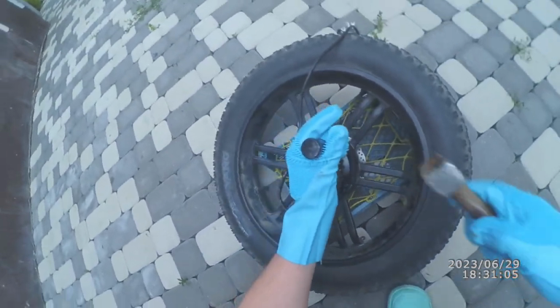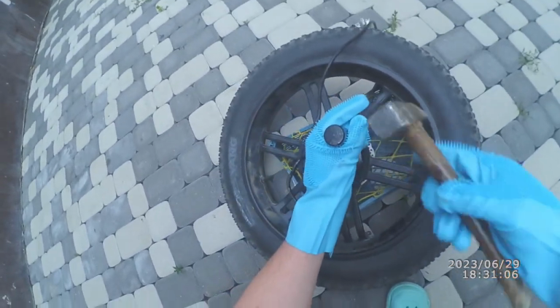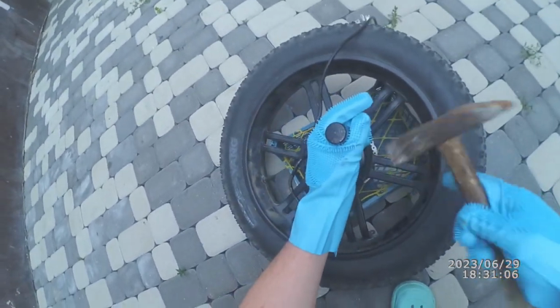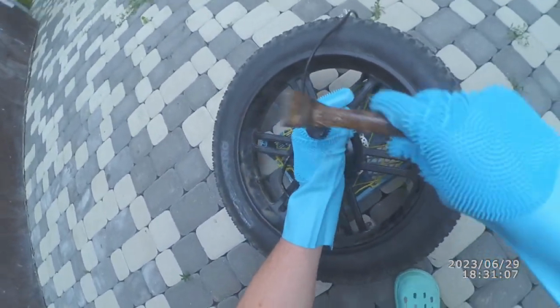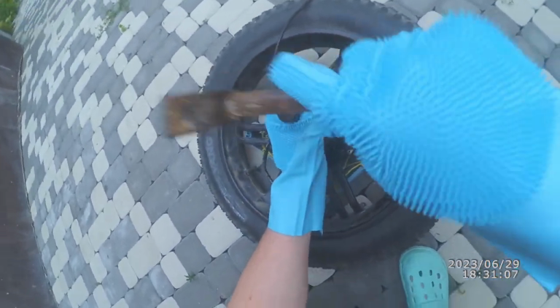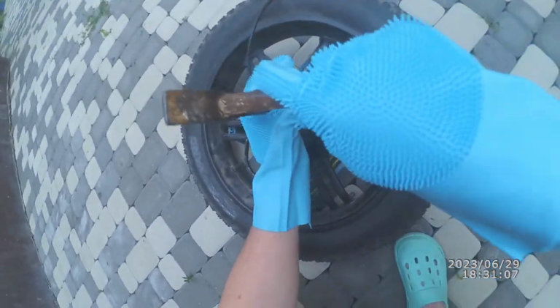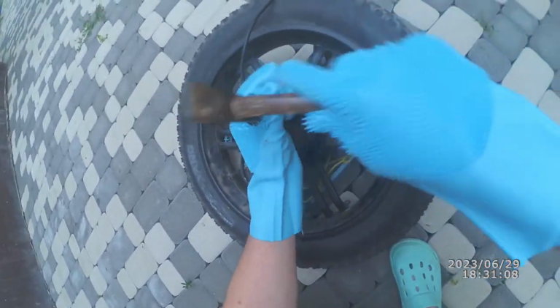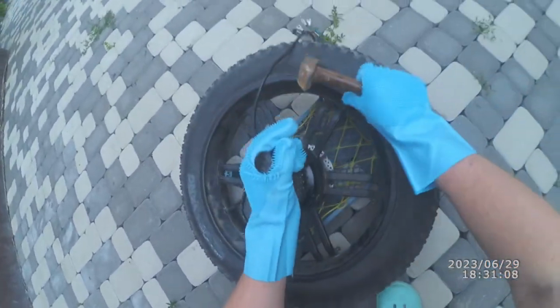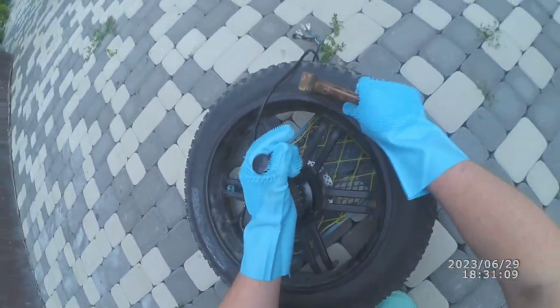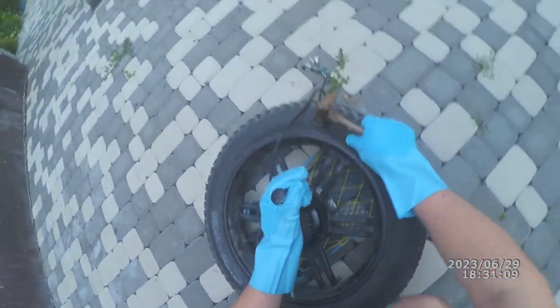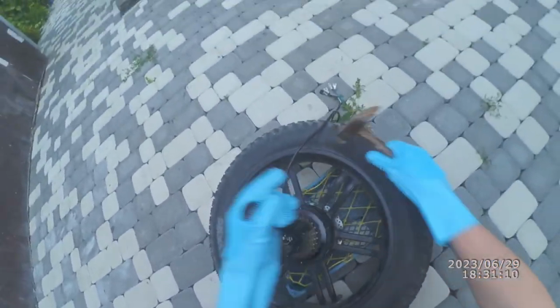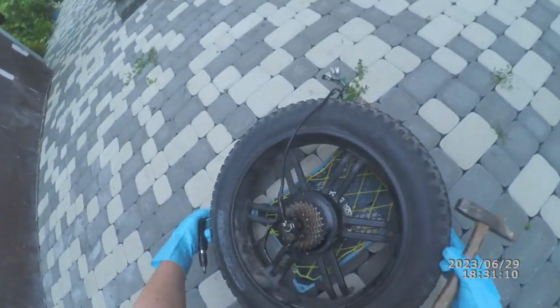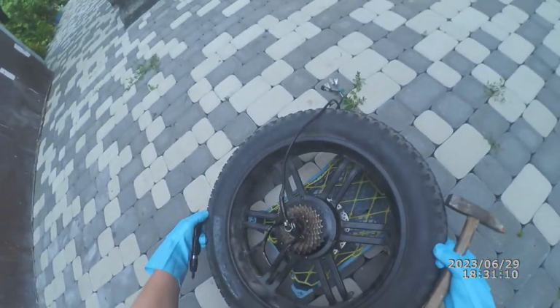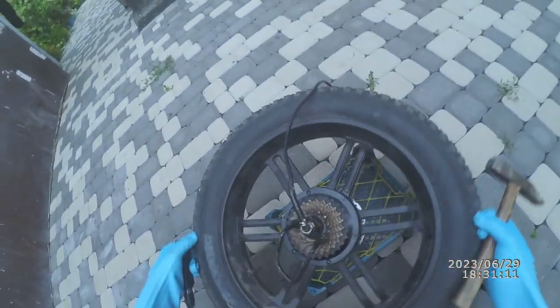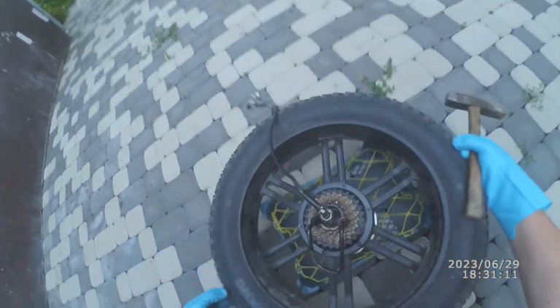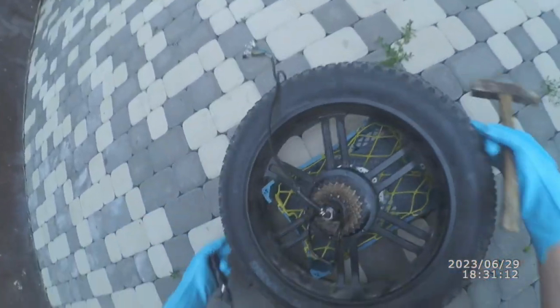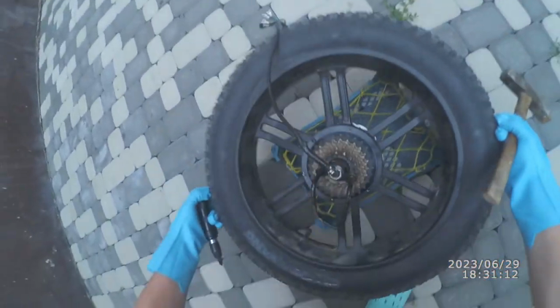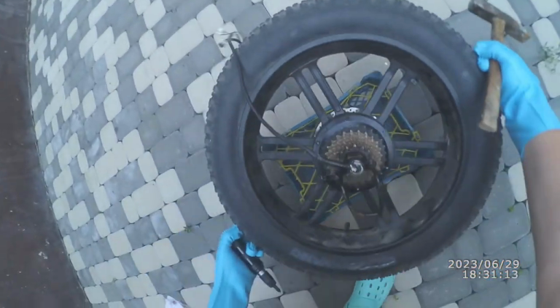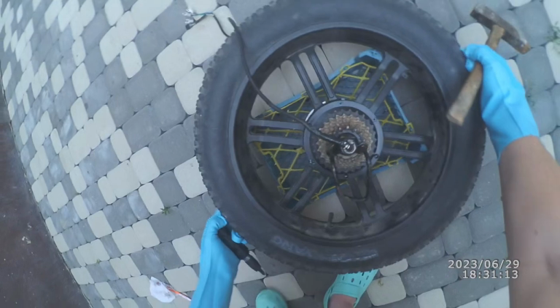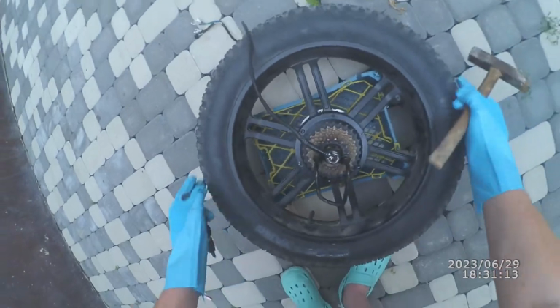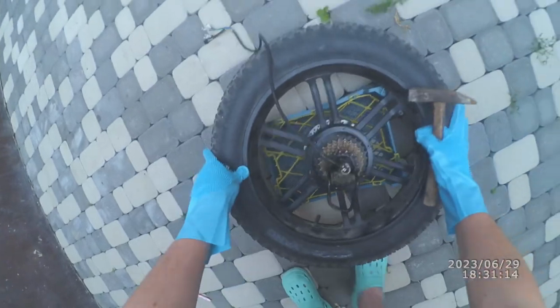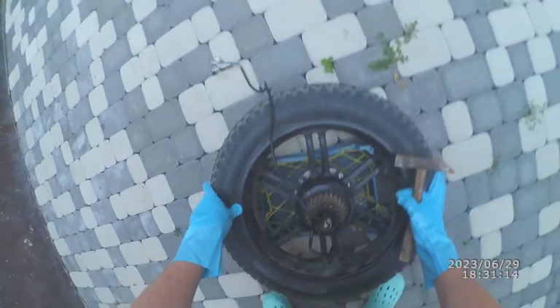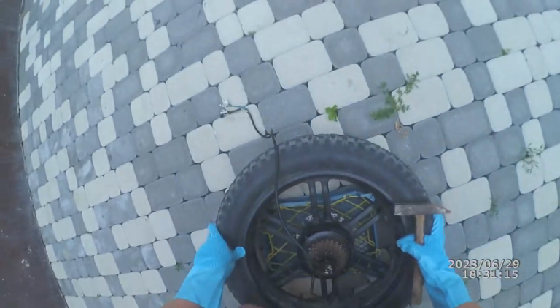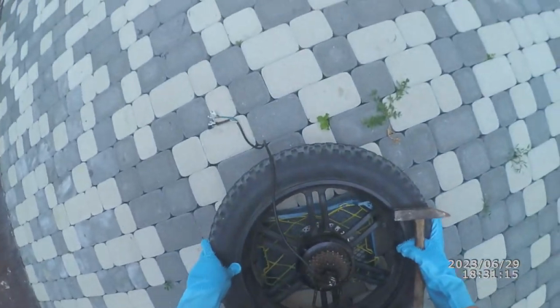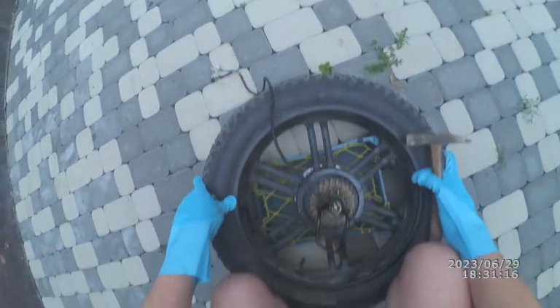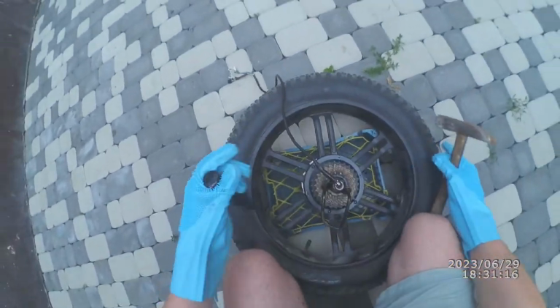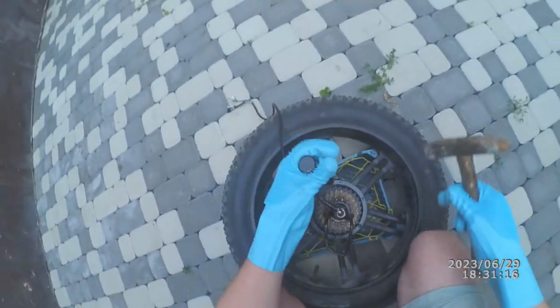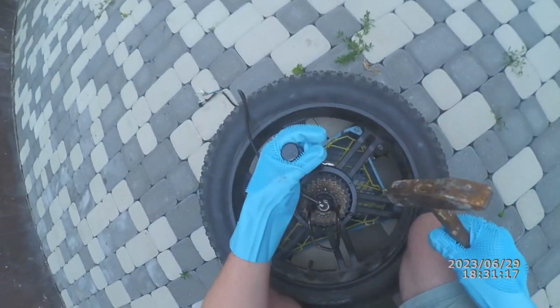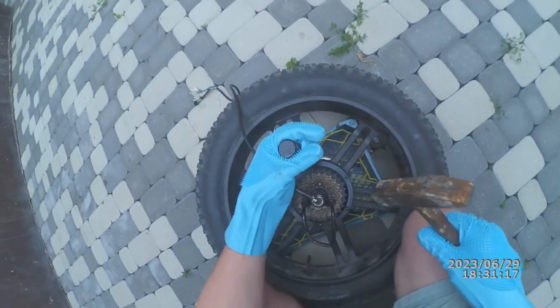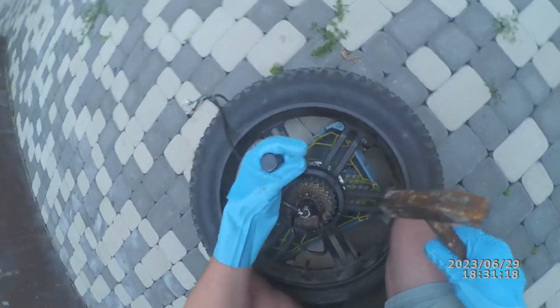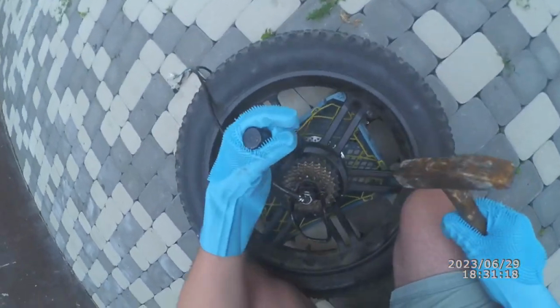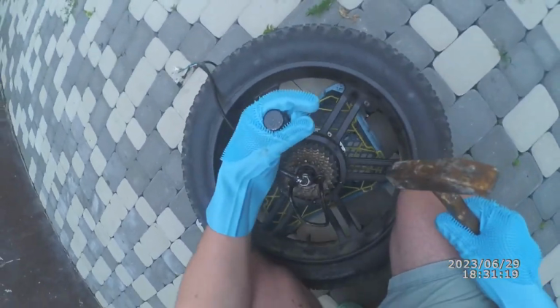If the screwdriver bit got broken, you could buy a new one or carve it anew from the broken one using a mini angle grinder.